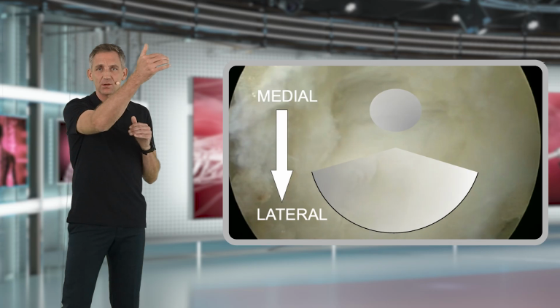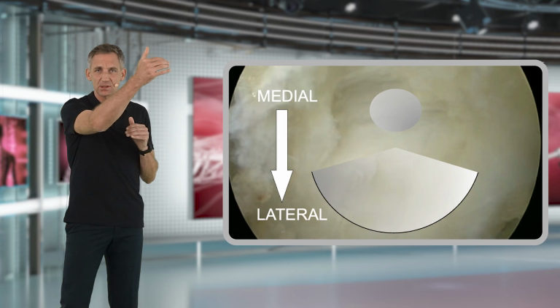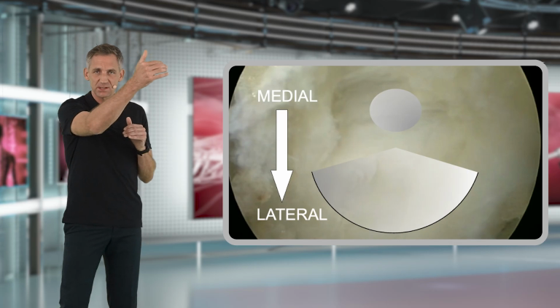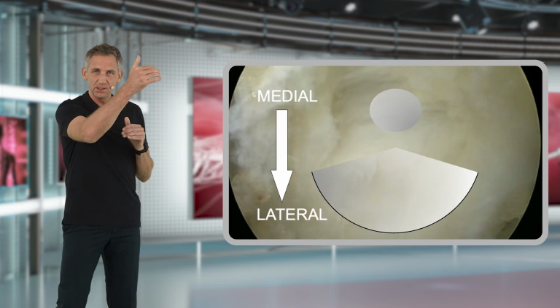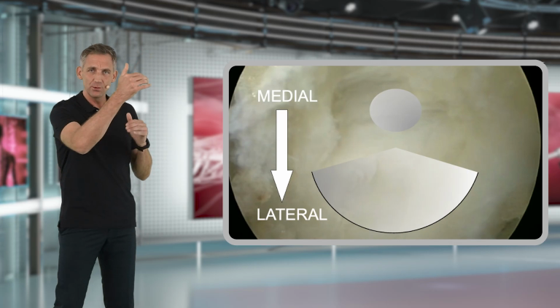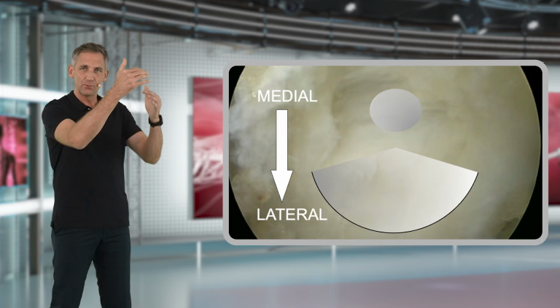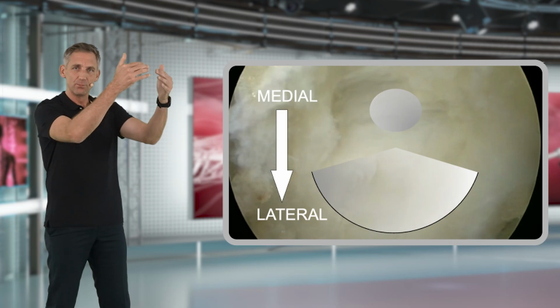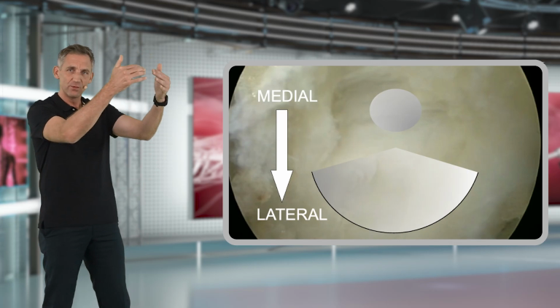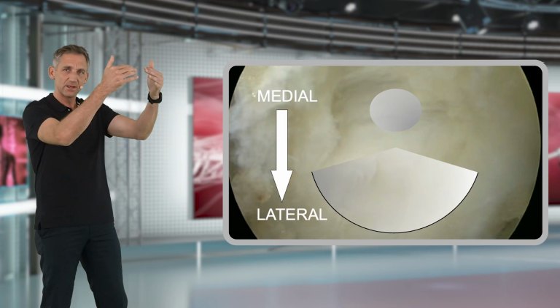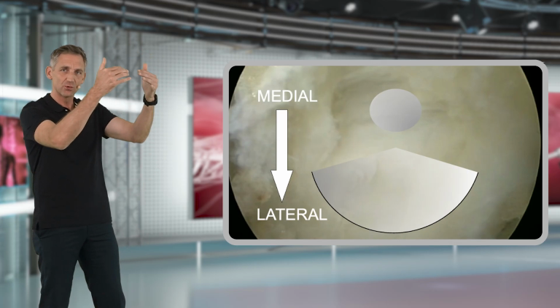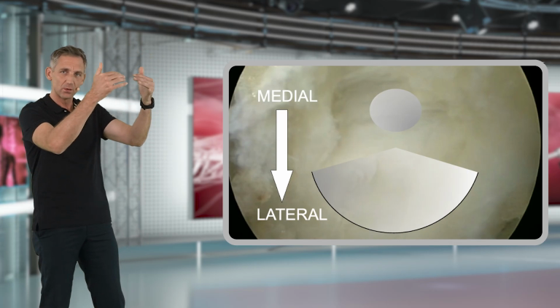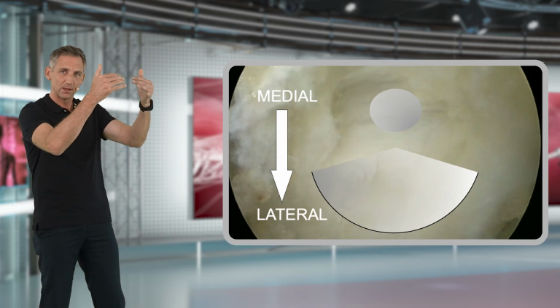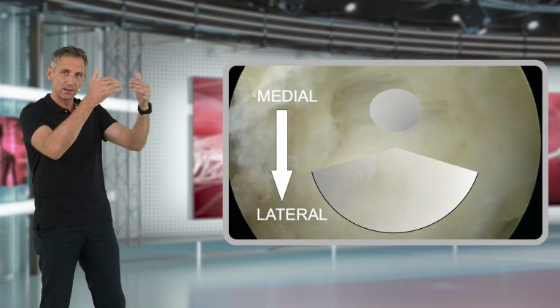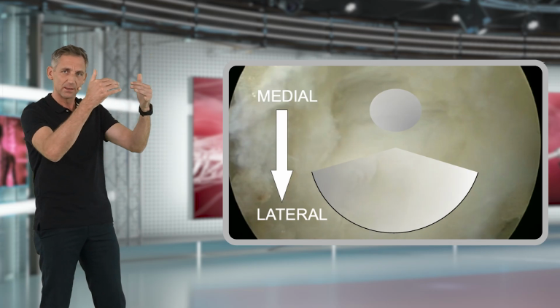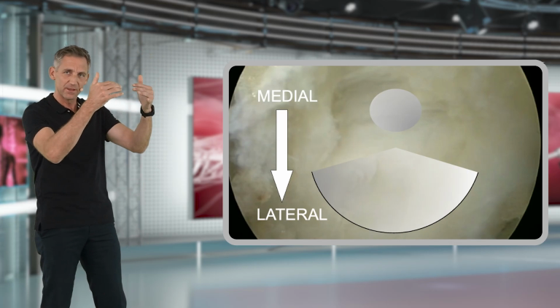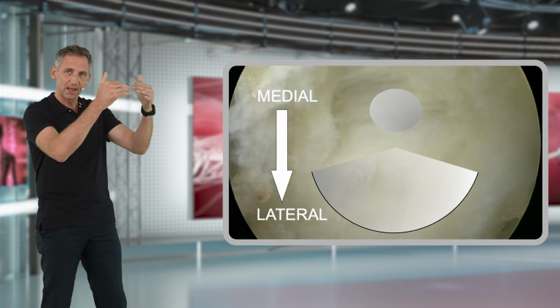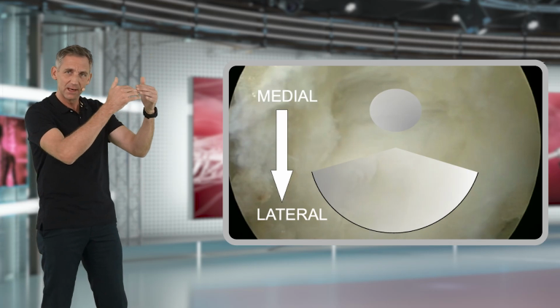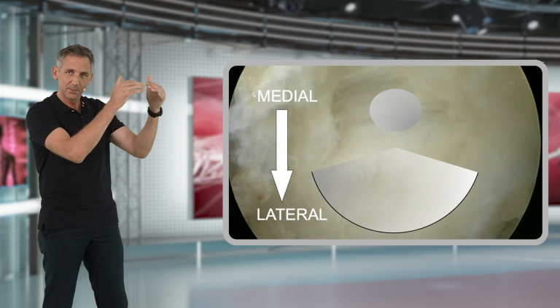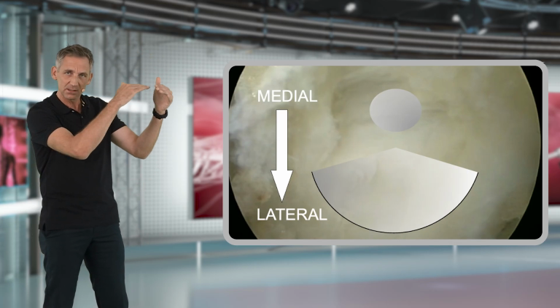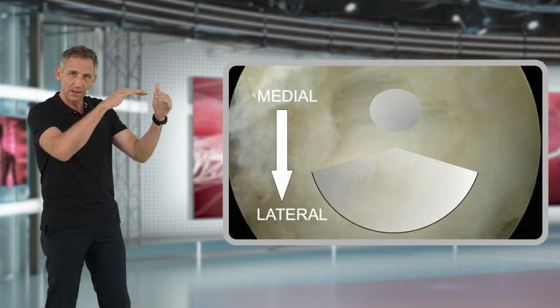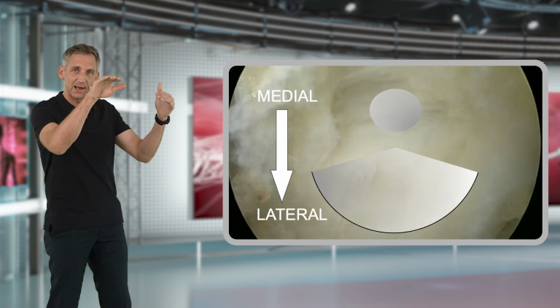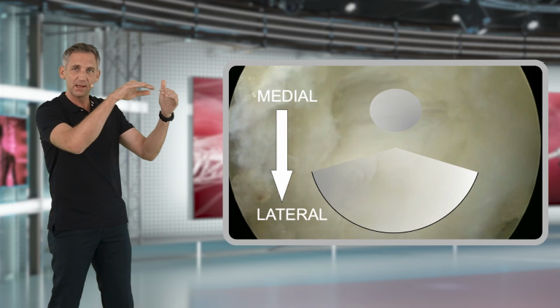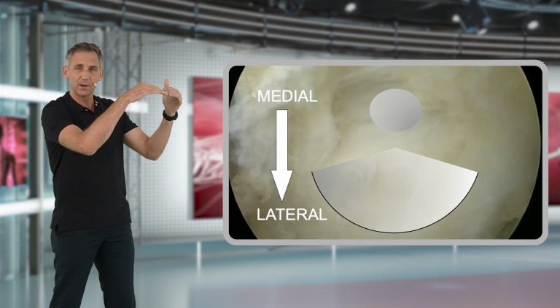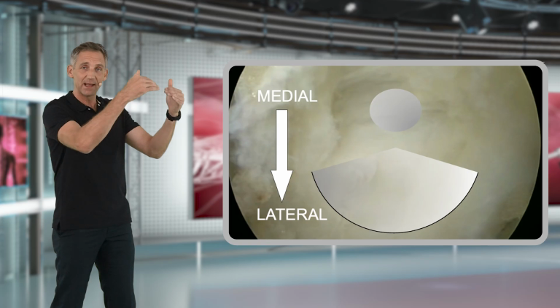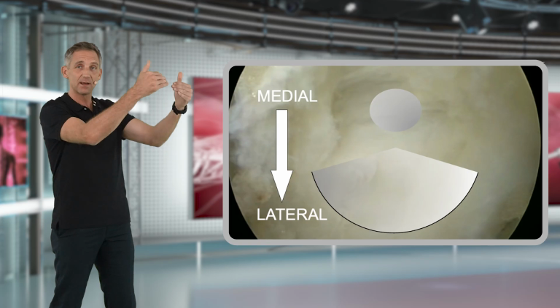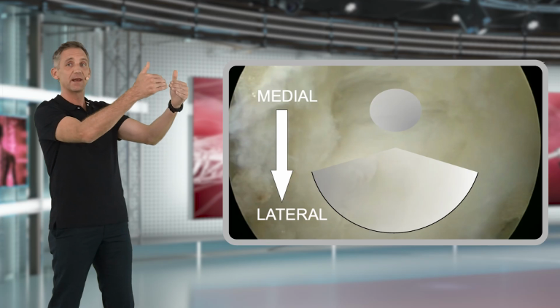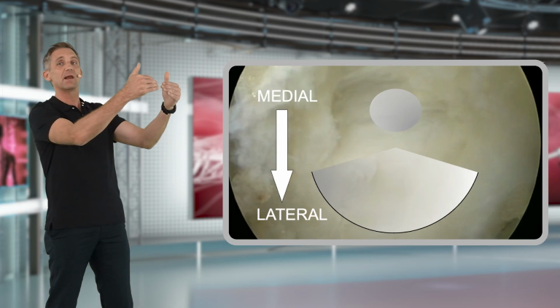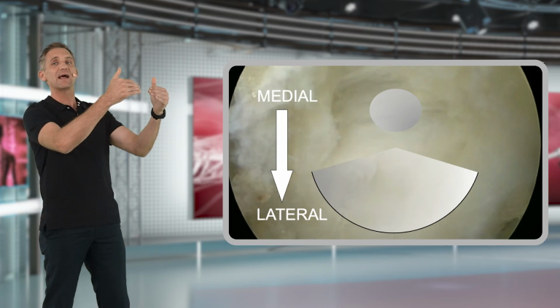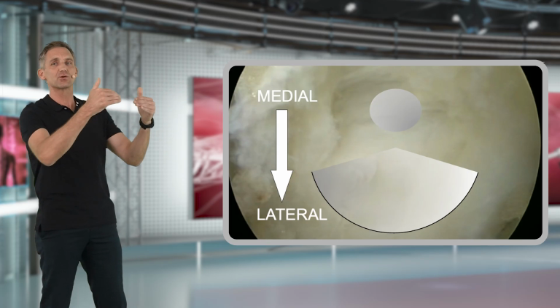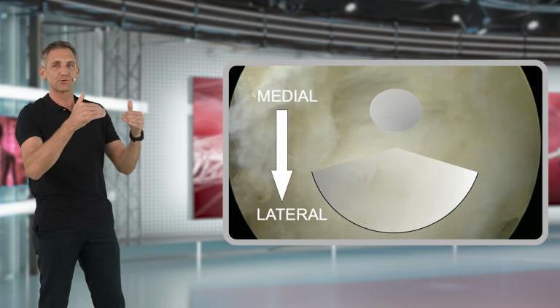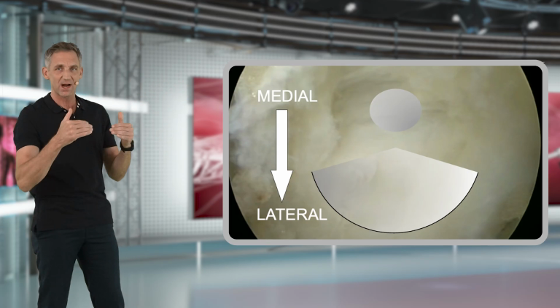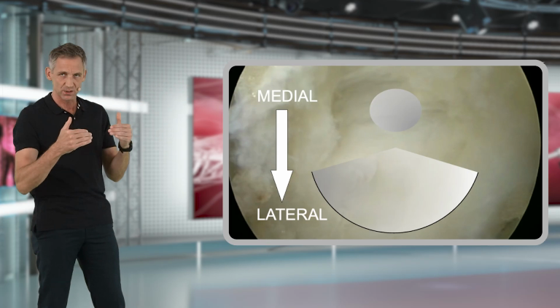Once you have entered medially, you can continue removing the yellow ligament layer by layer in the lateral direction.